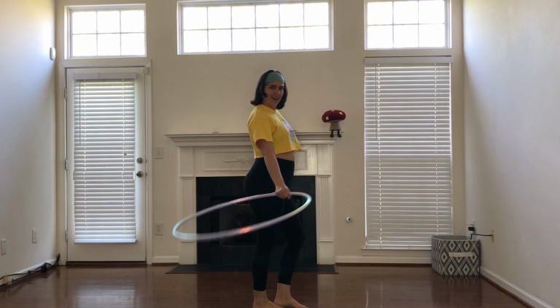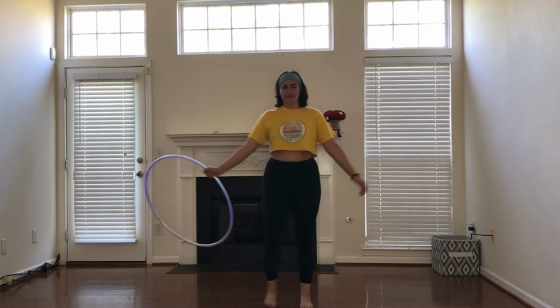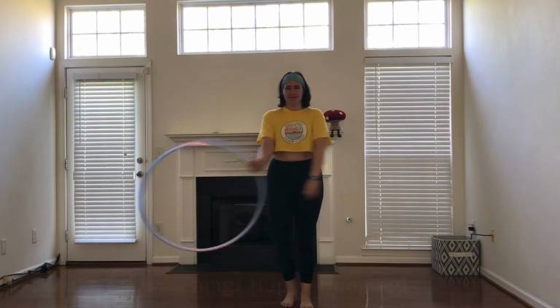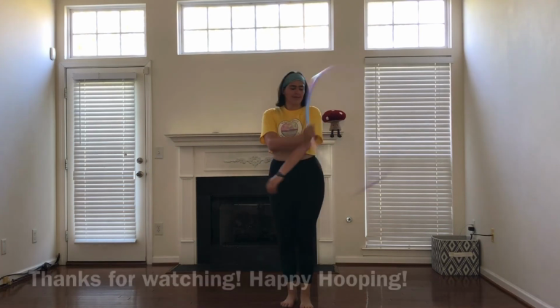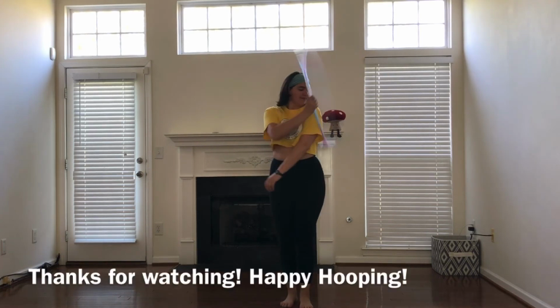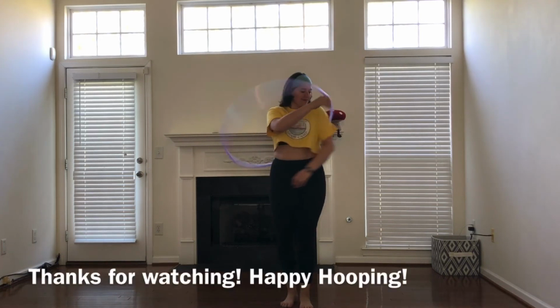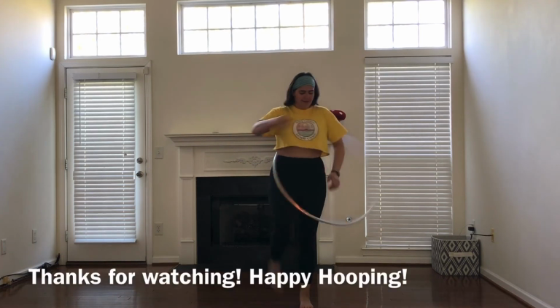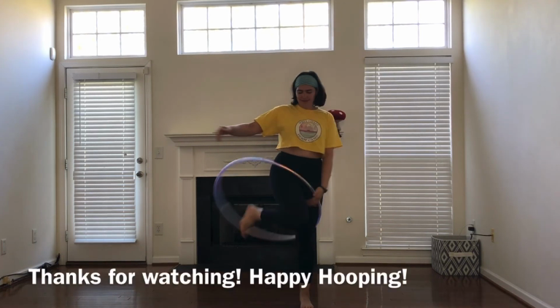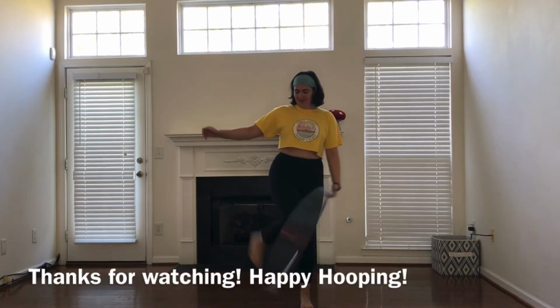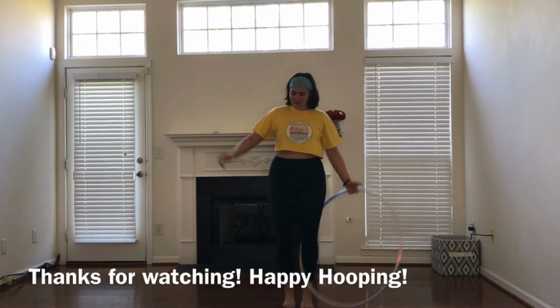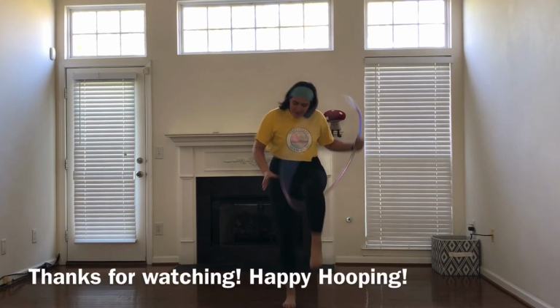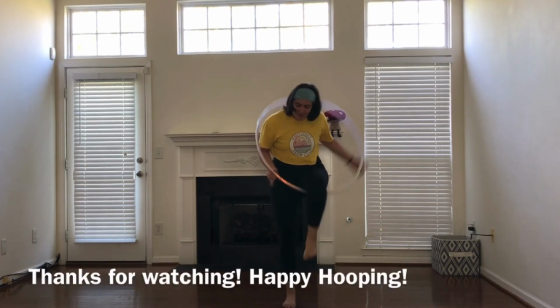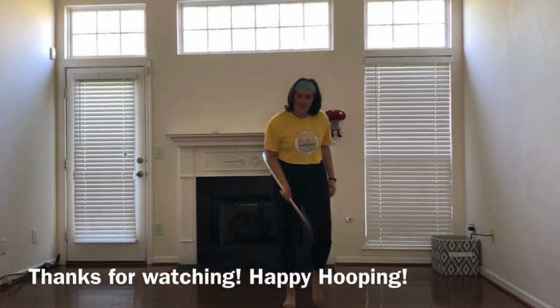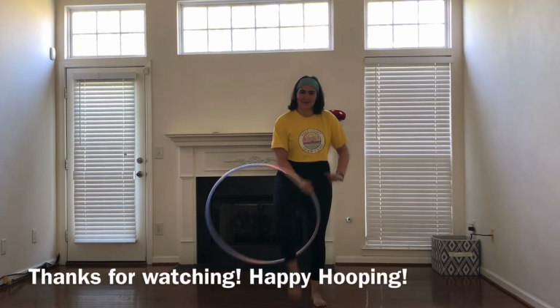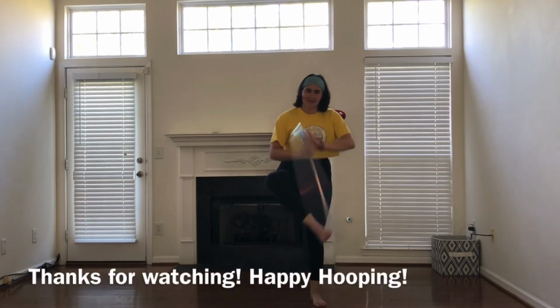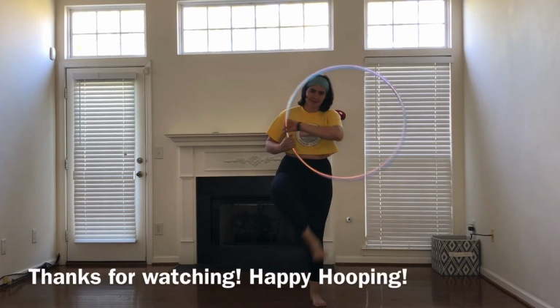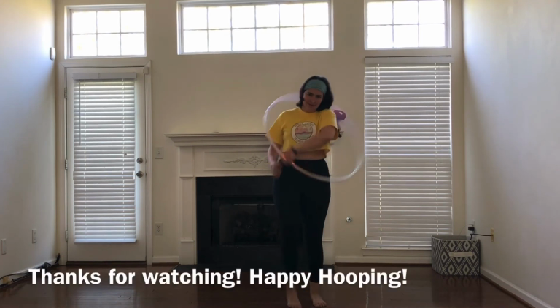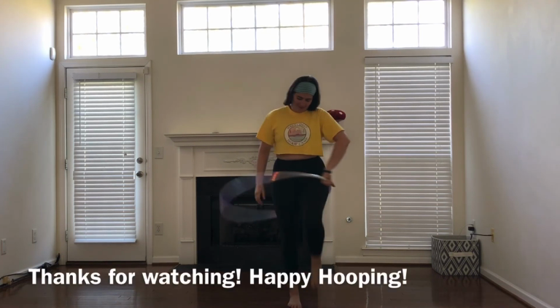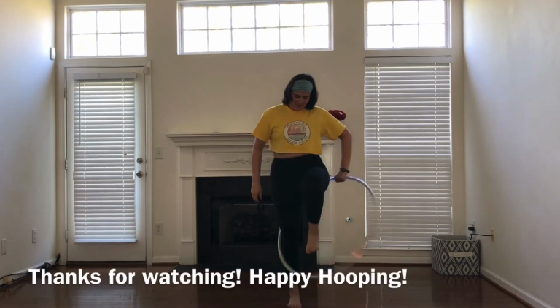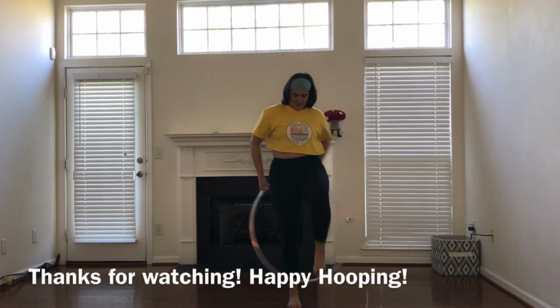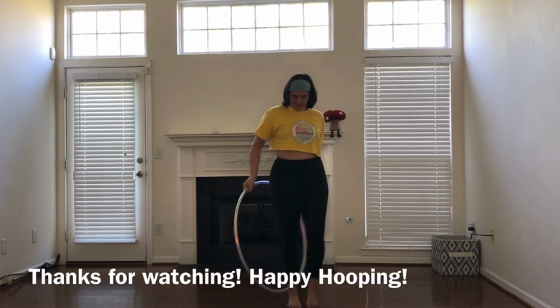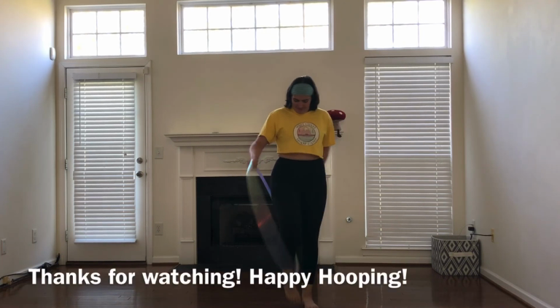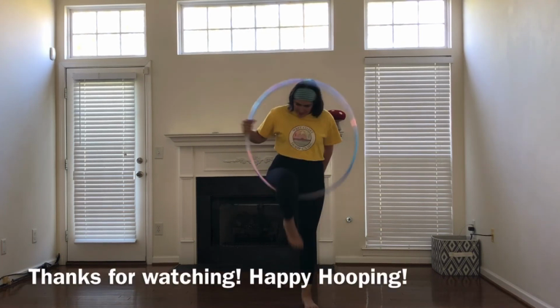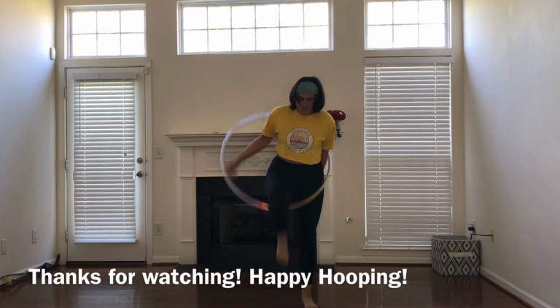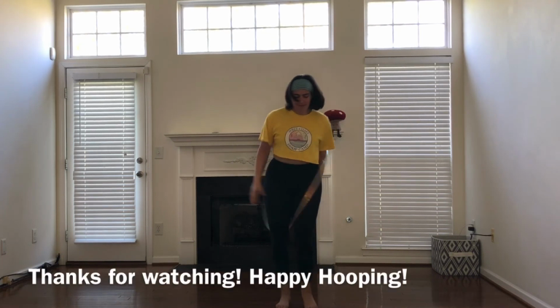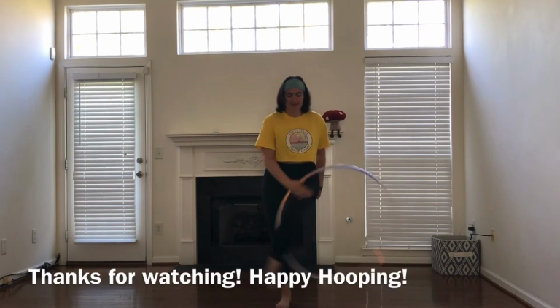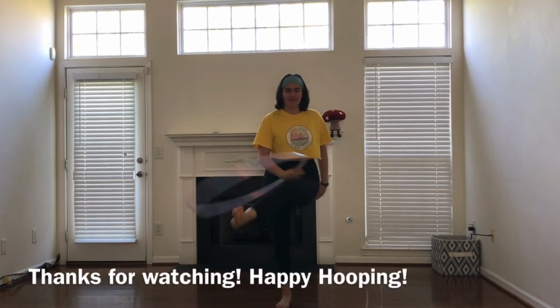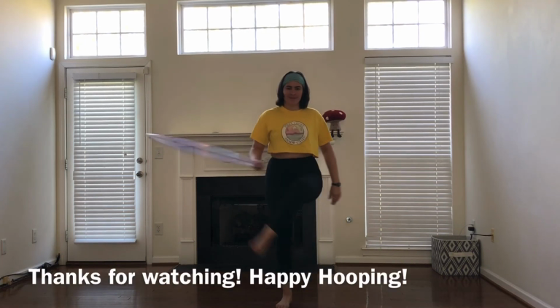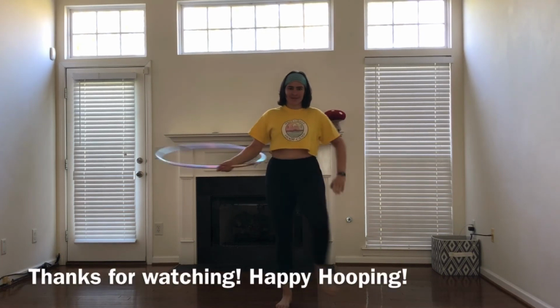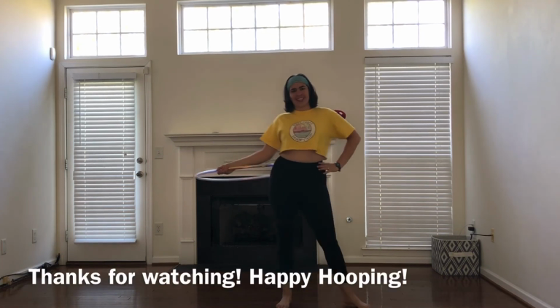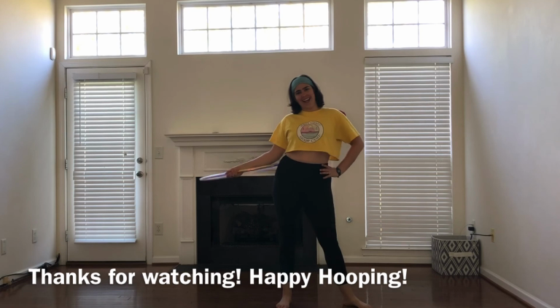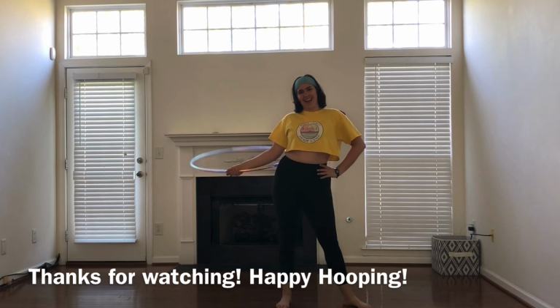Hope you all enjoyed this transition tutorial and it gave you a lot of new things to work with. Happy hooping! Bye!